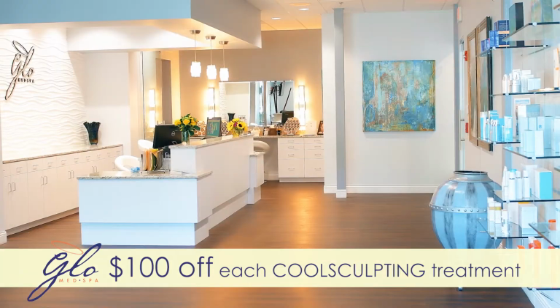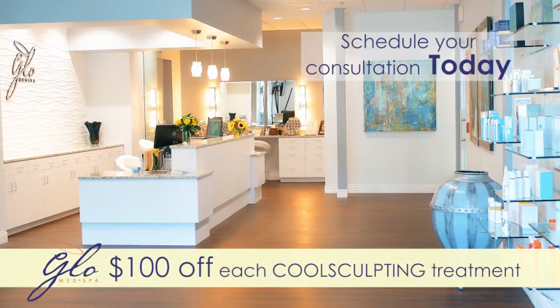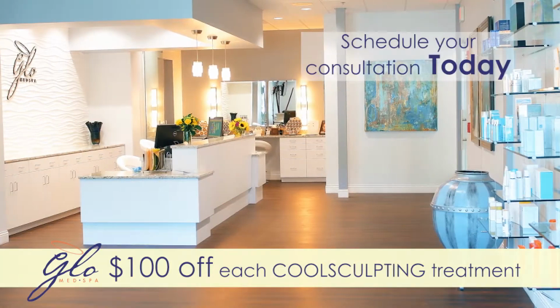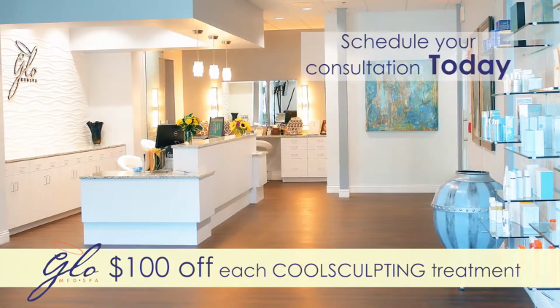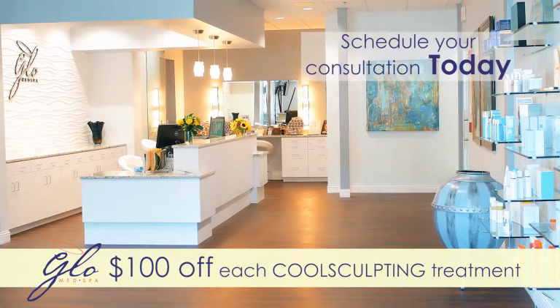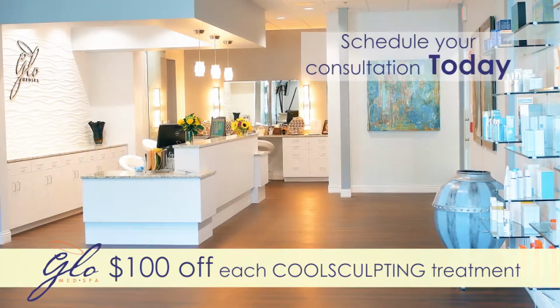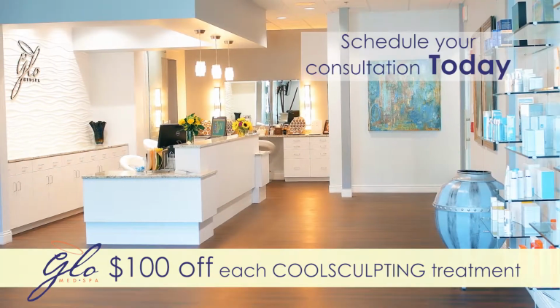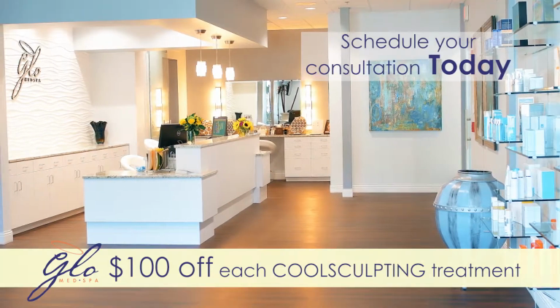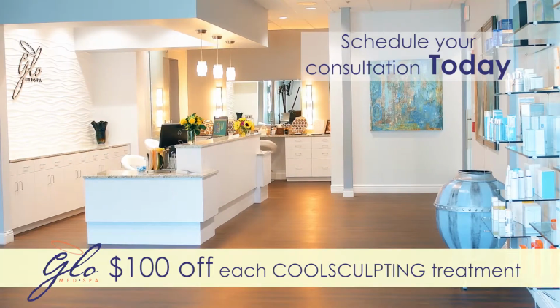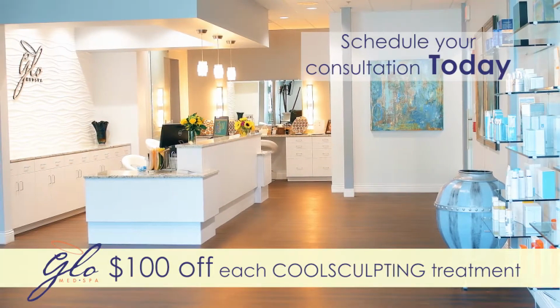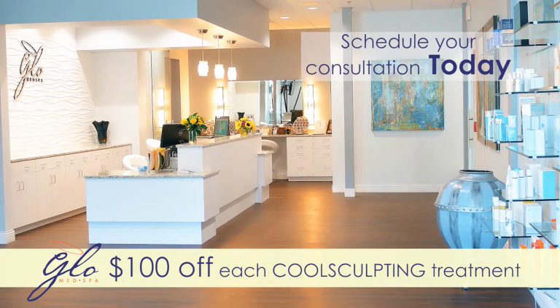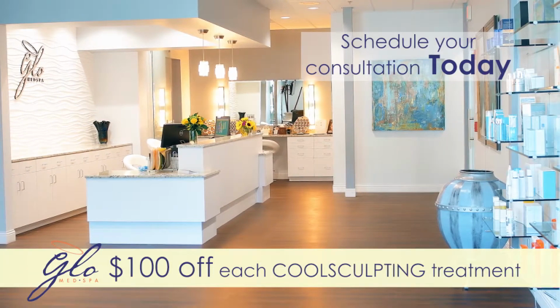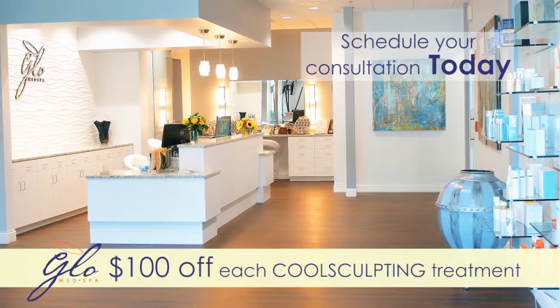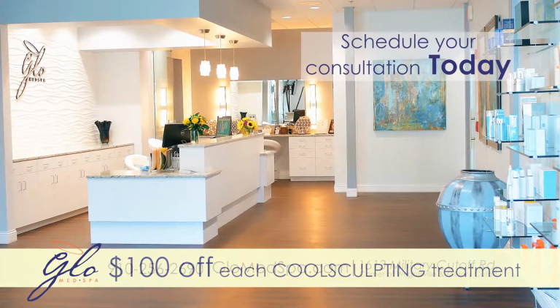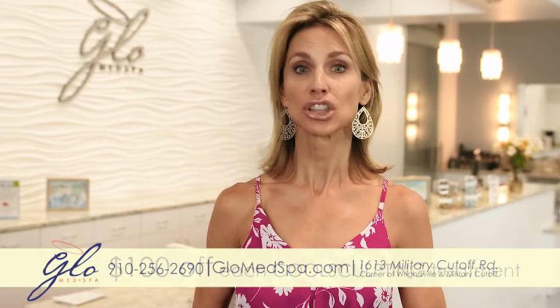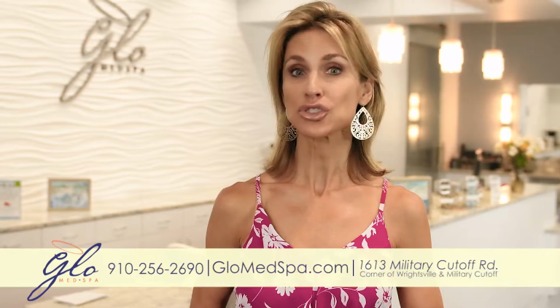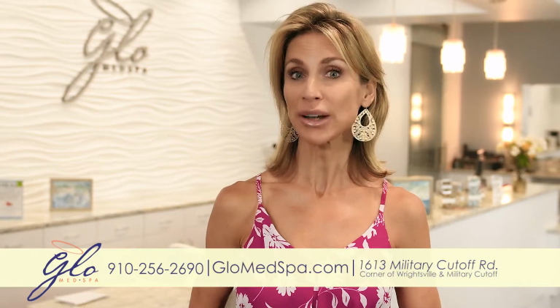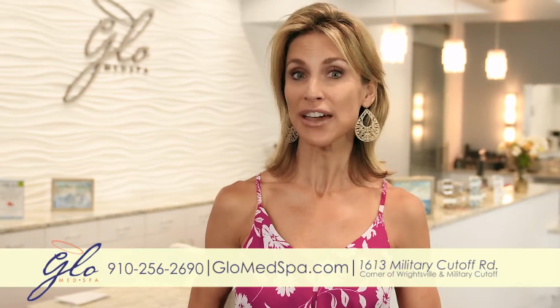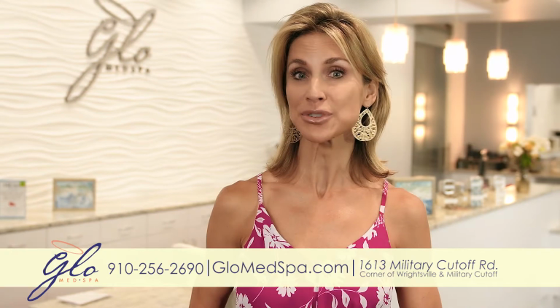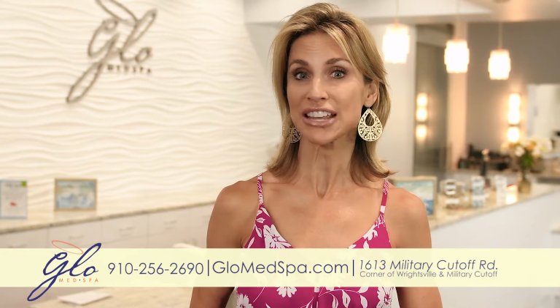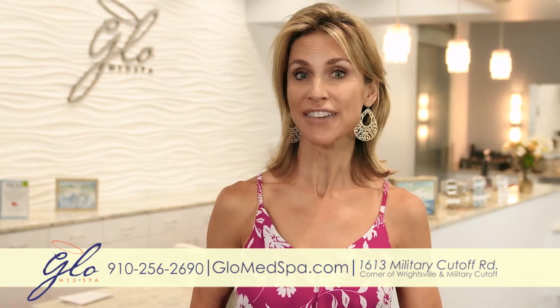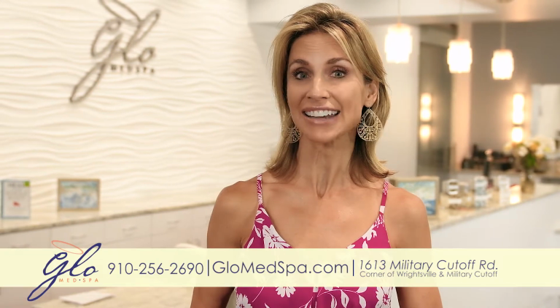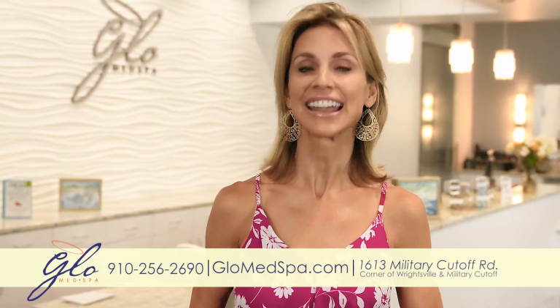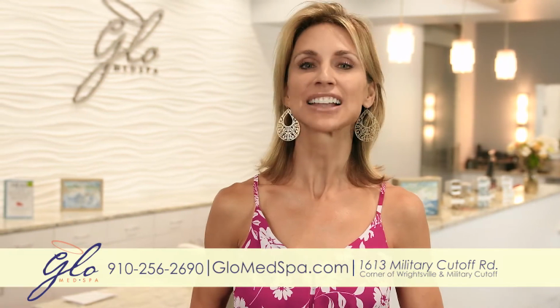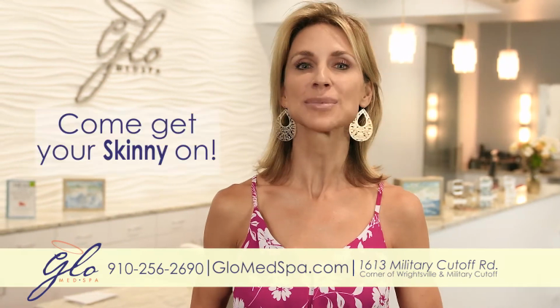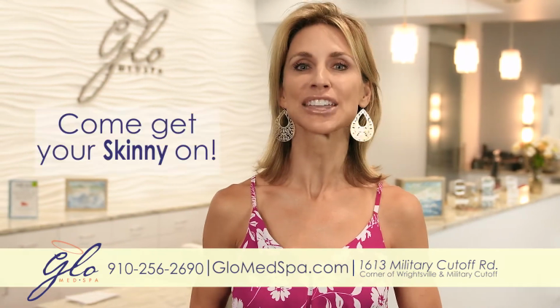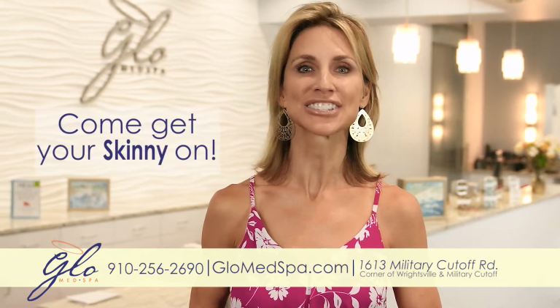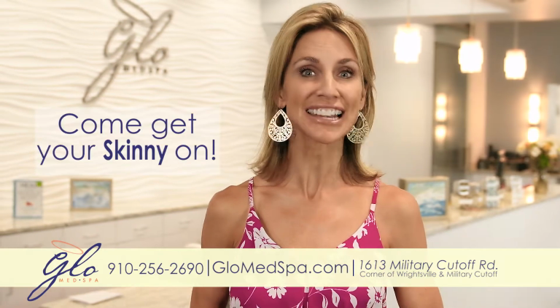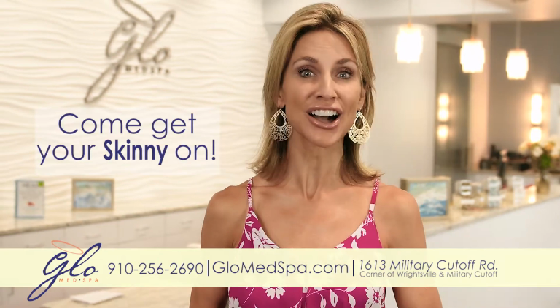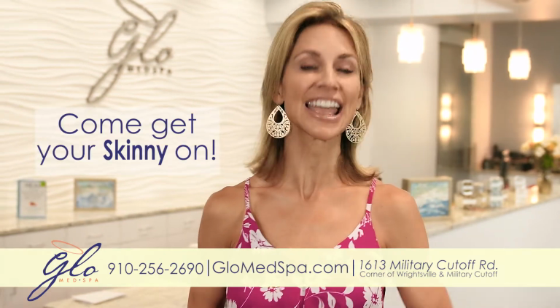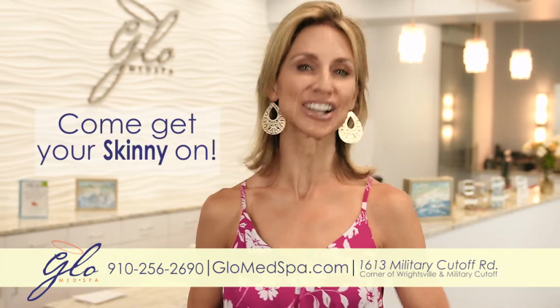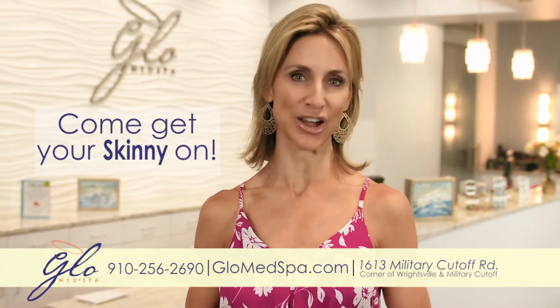Schedule your consultation with our certified medical staff. Lose 25% fat and come get your skinny on at GLOW.